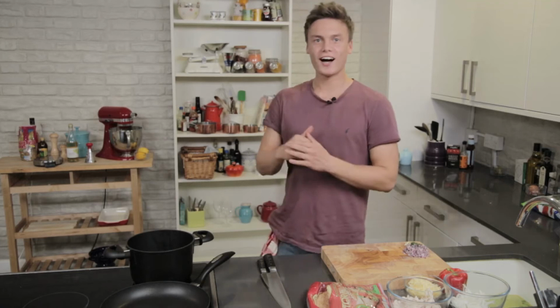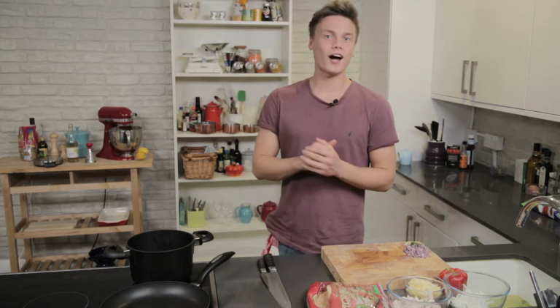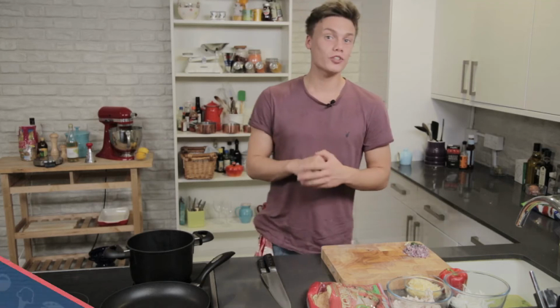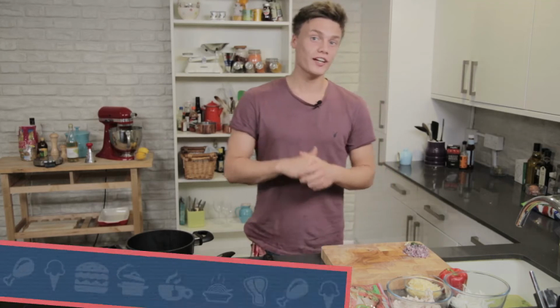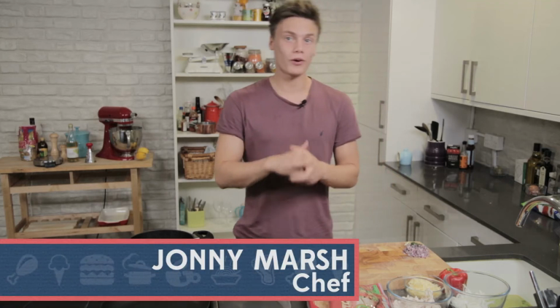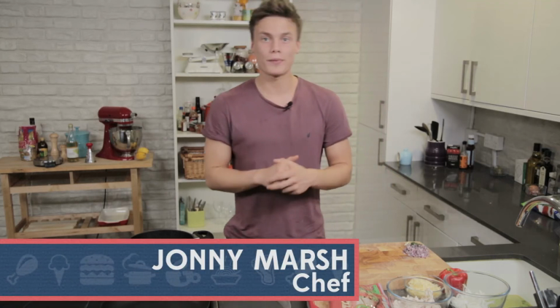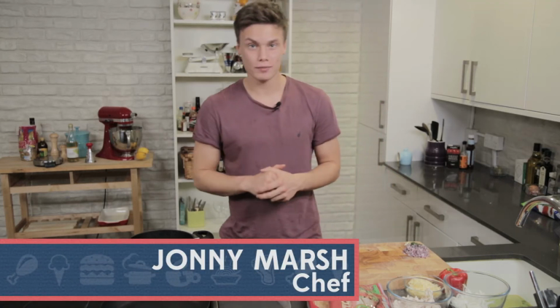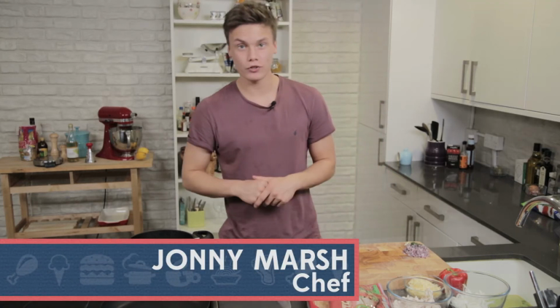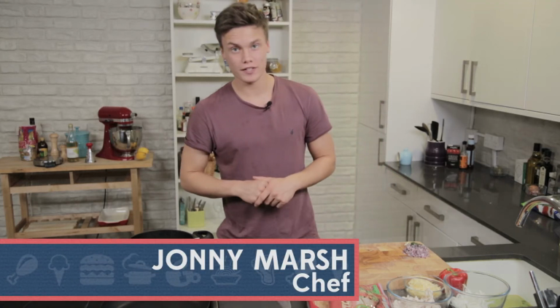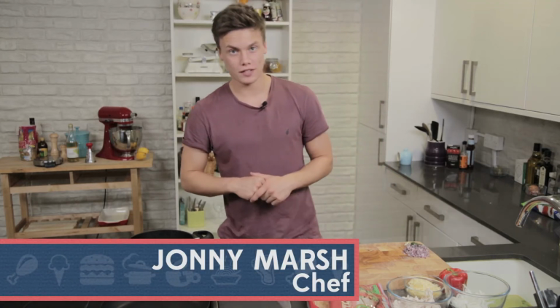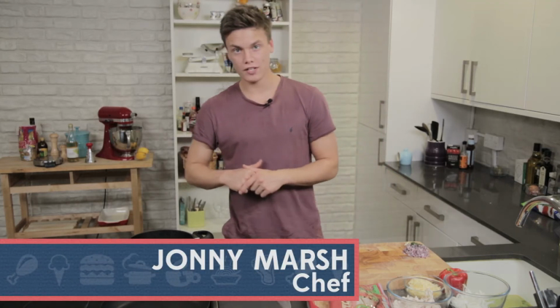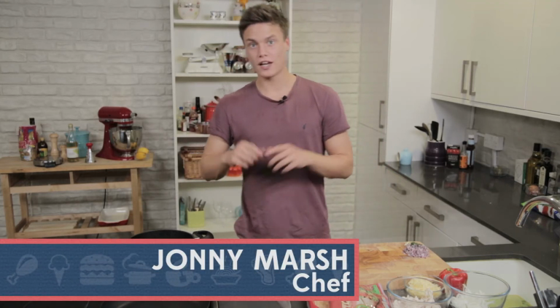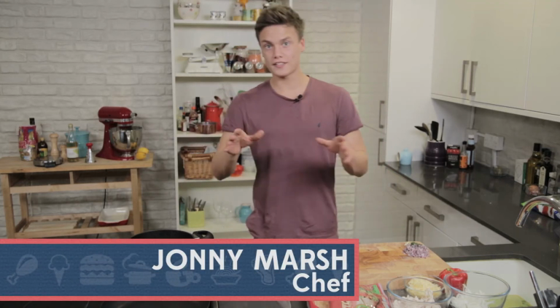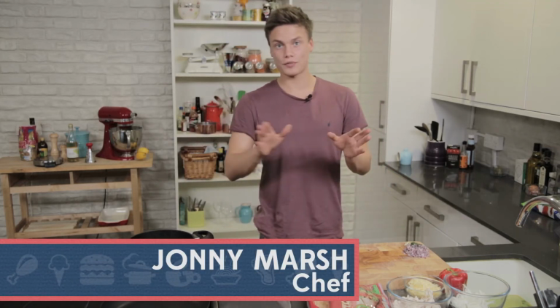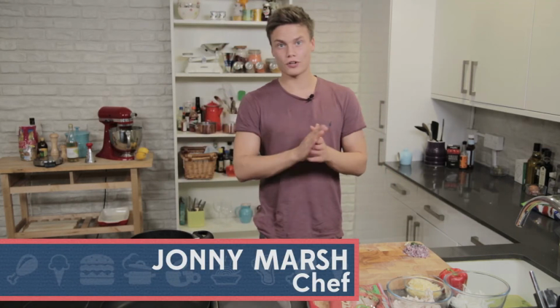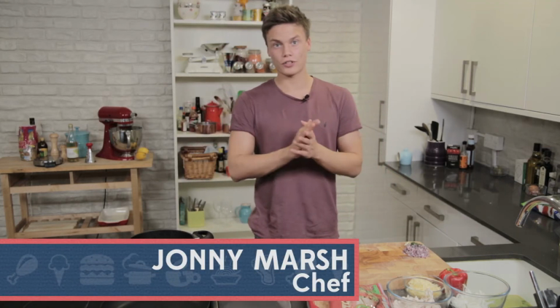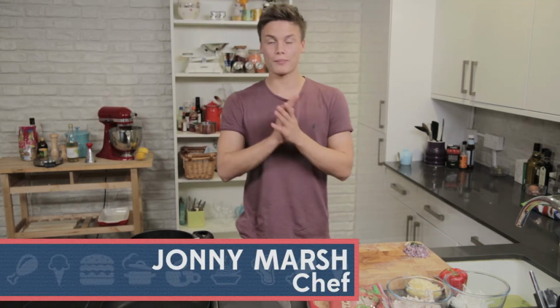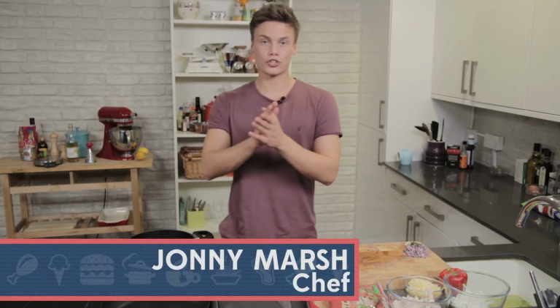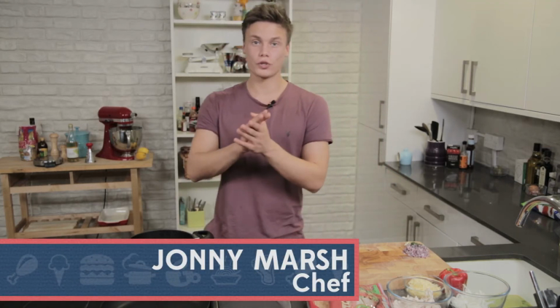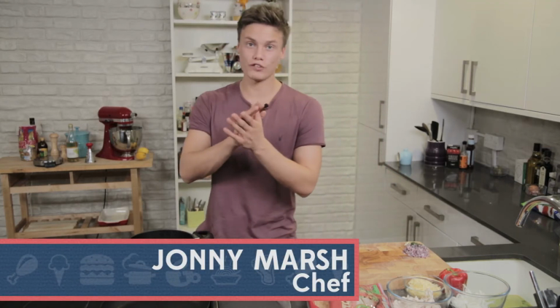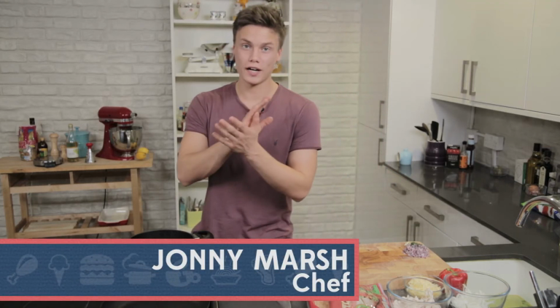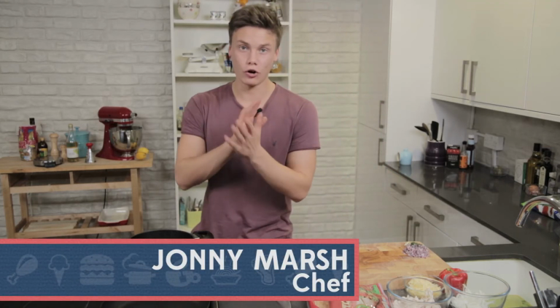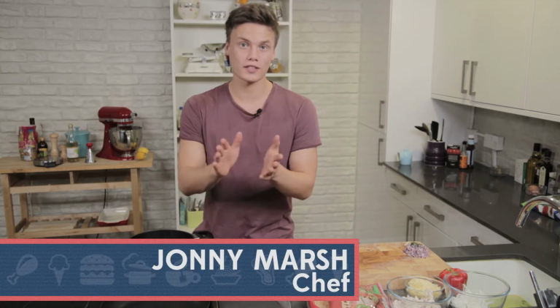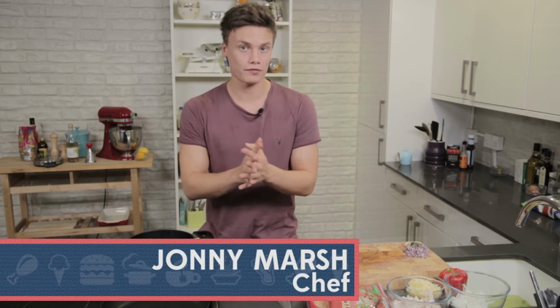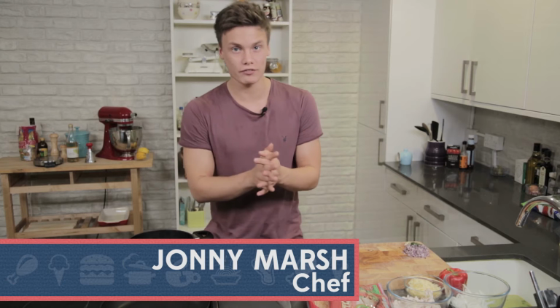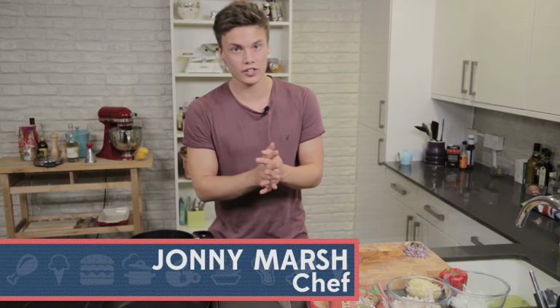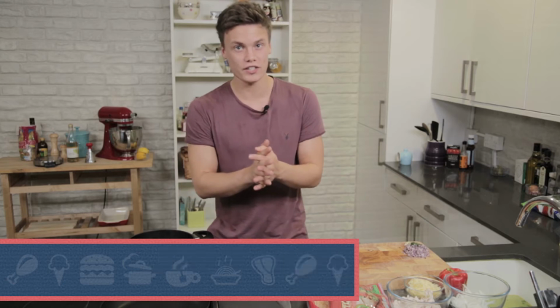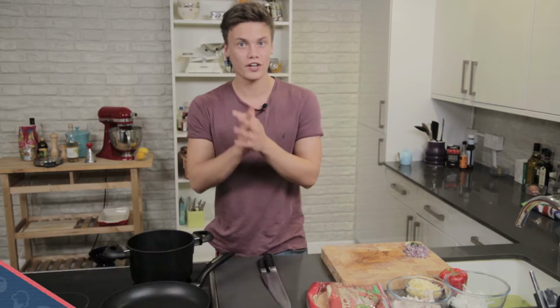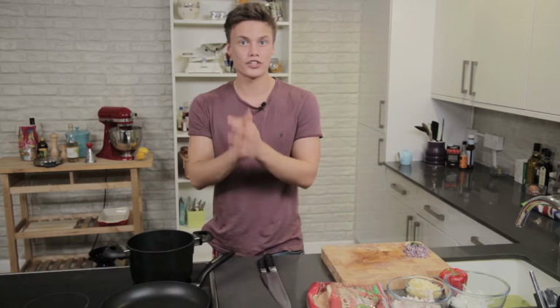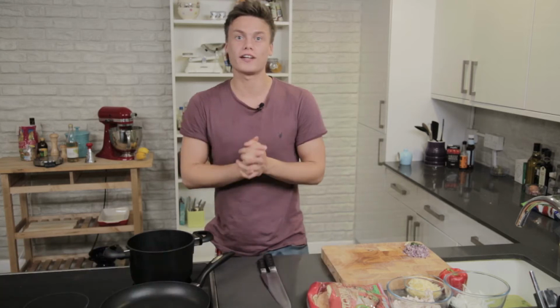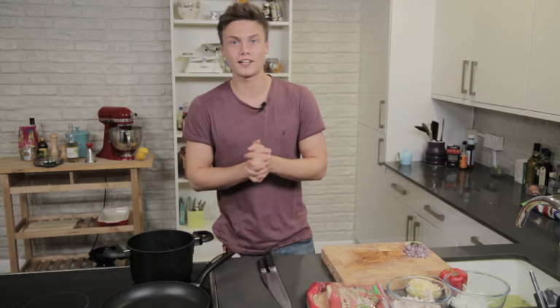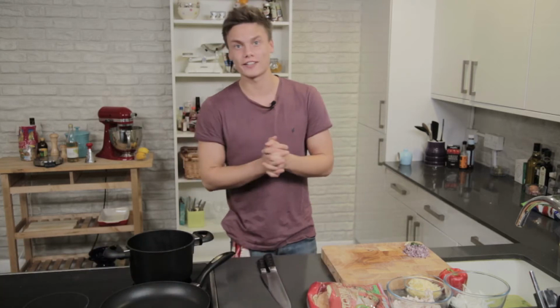Hi, I'm Jonny and welcome back to my Foodfest series. In this episode I'm going to show you one of my all time favorite dishes, turkey enchiladas.